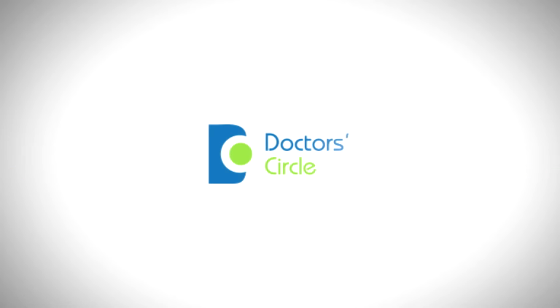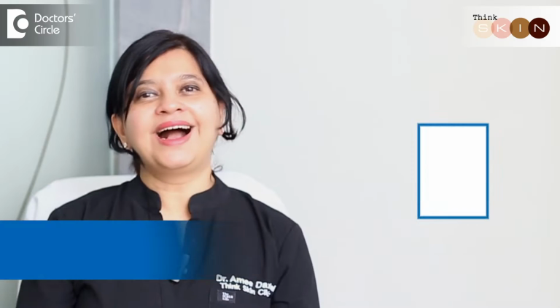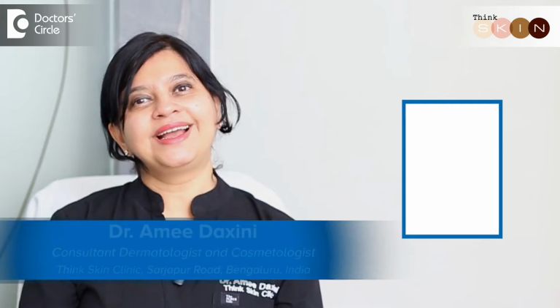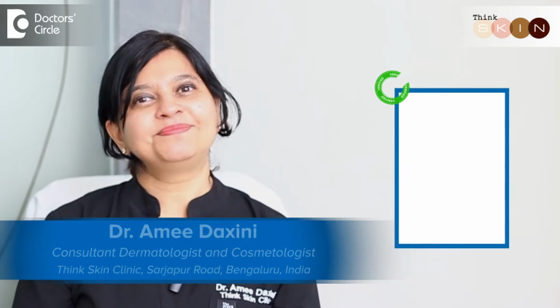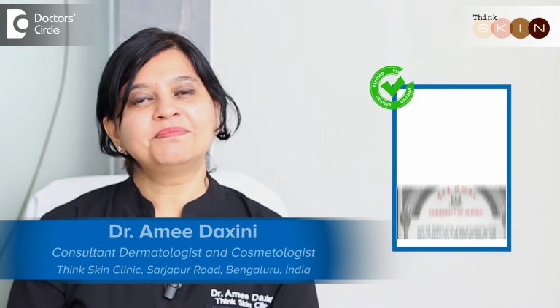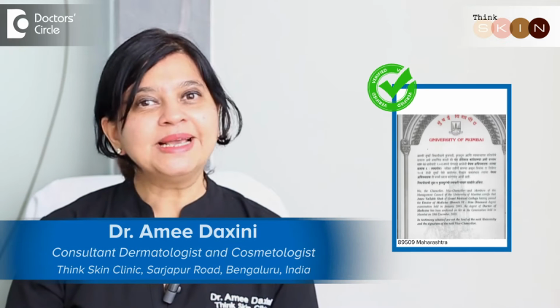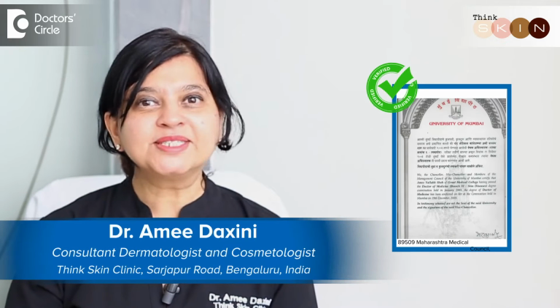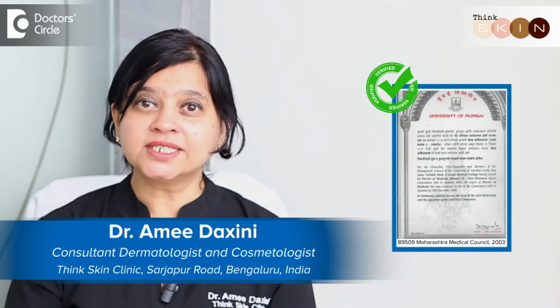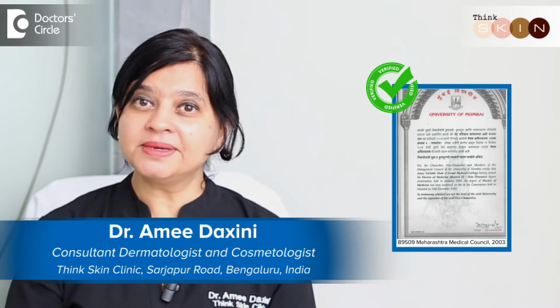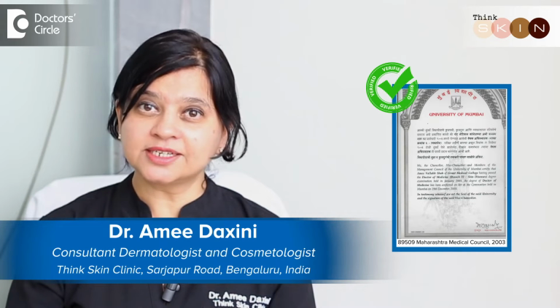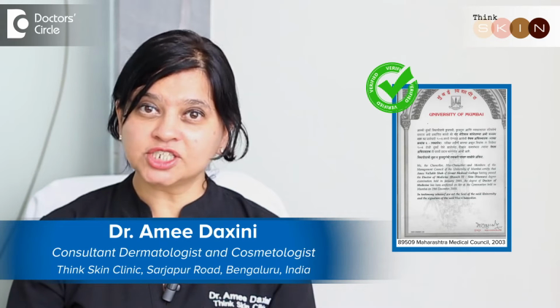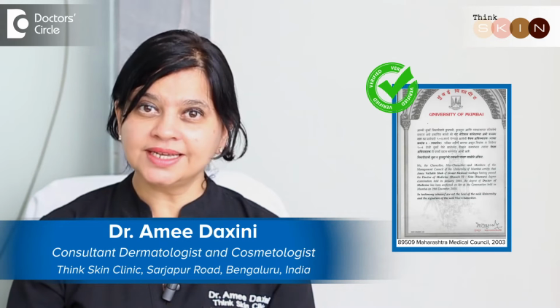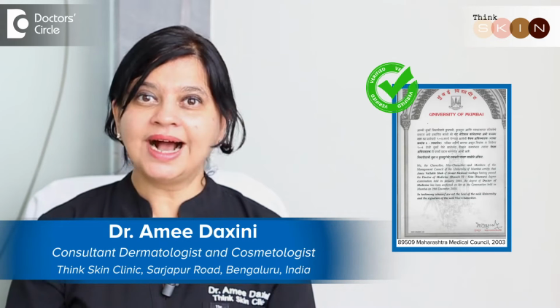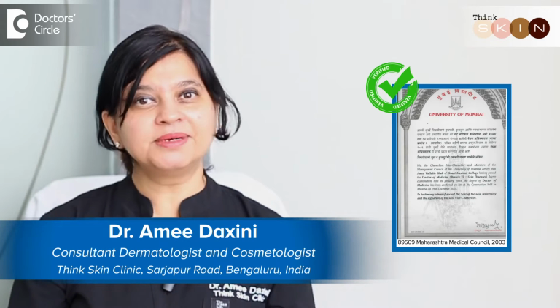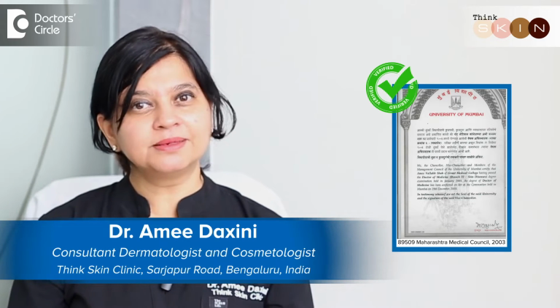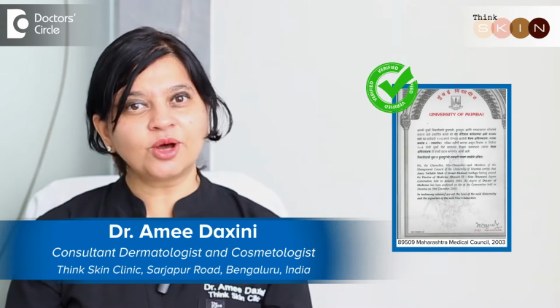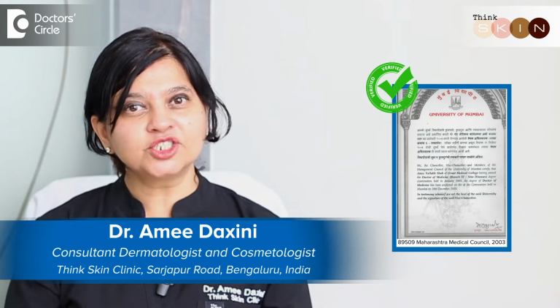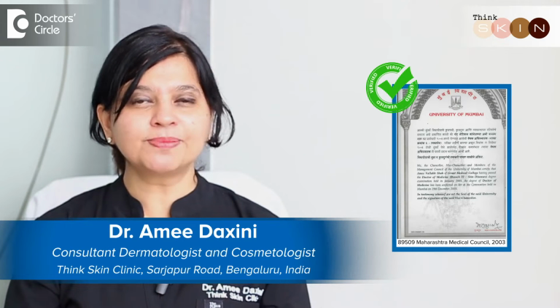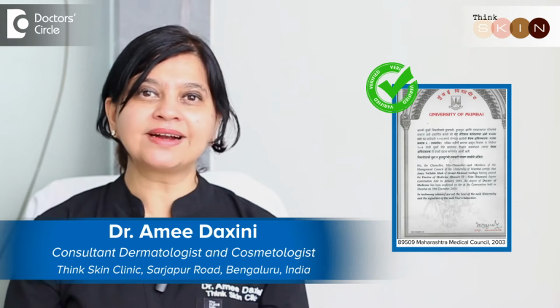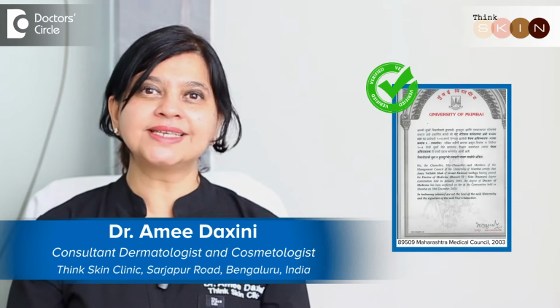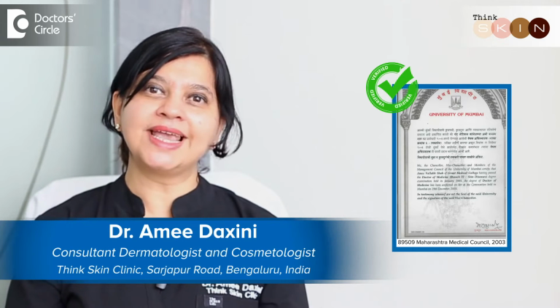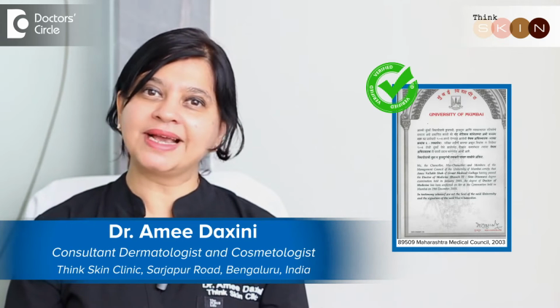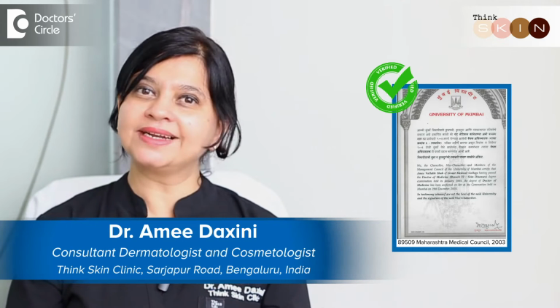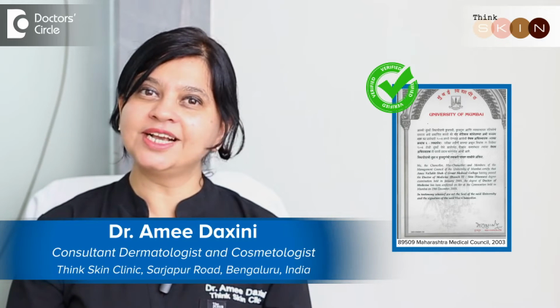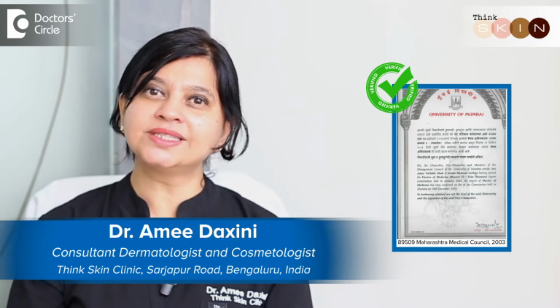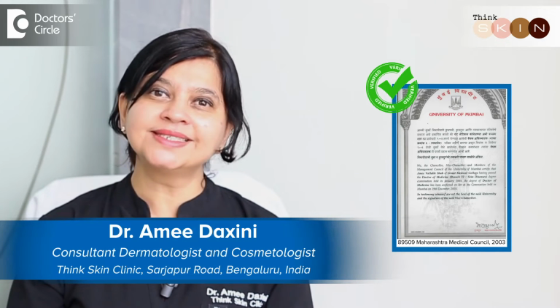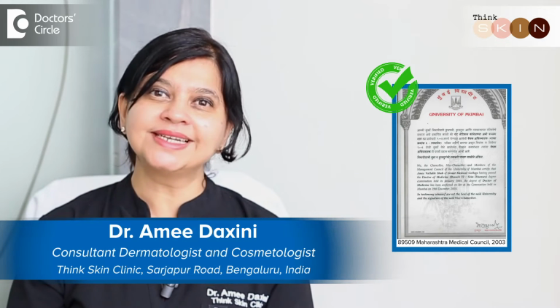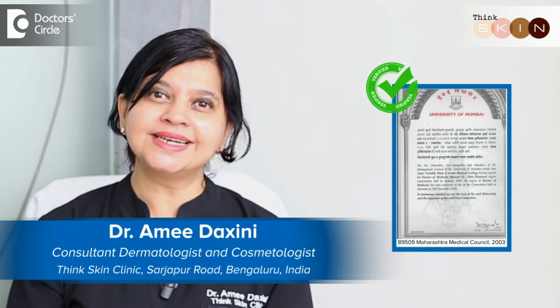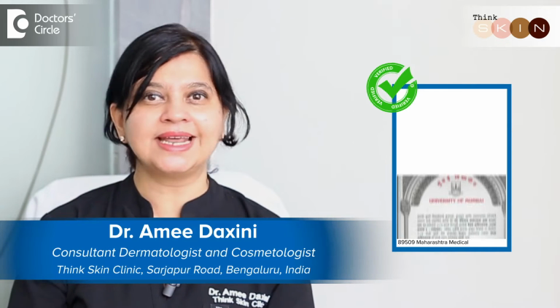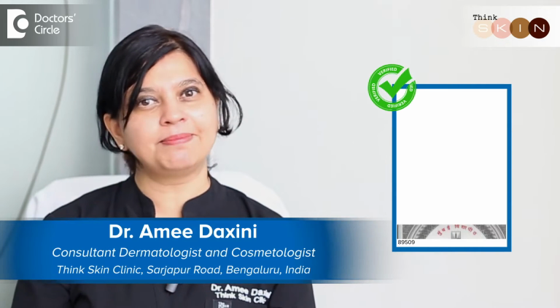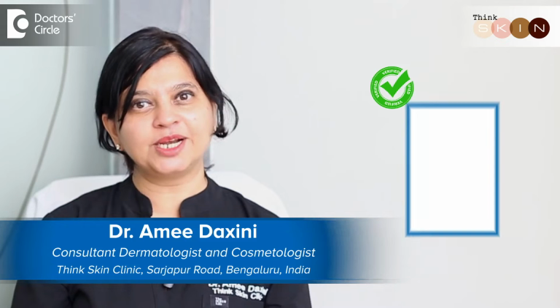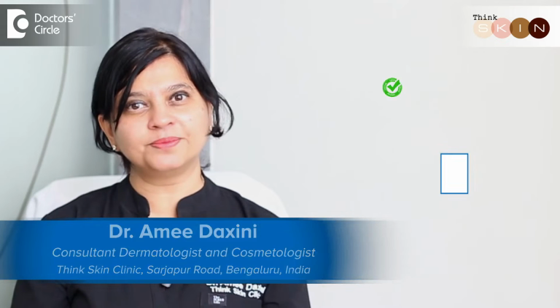Hi, my name is Dr. Ramil Dakshini. I'm a dermatologist practicing in my clinic called Think Skin Clinic in Bangalore.